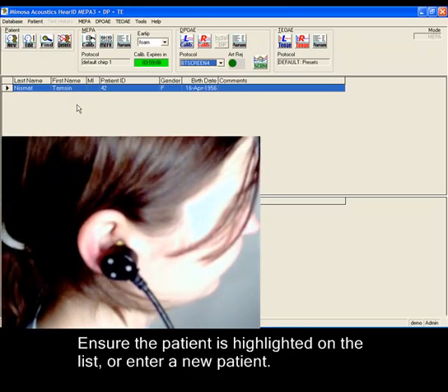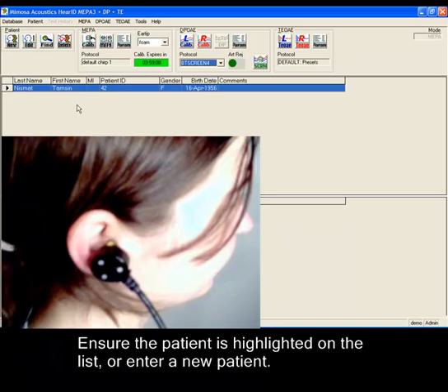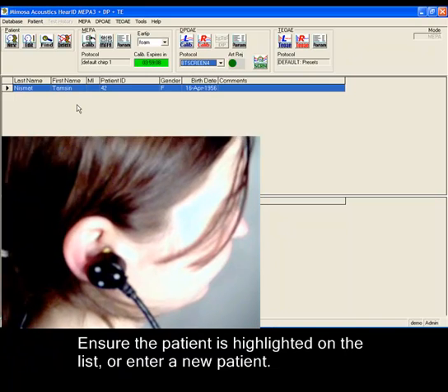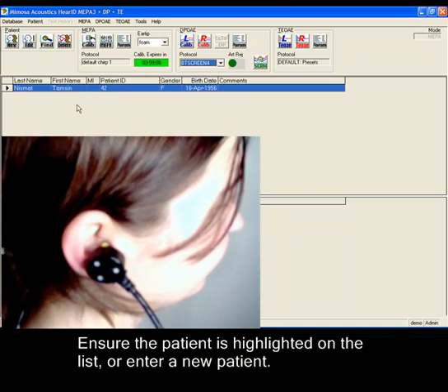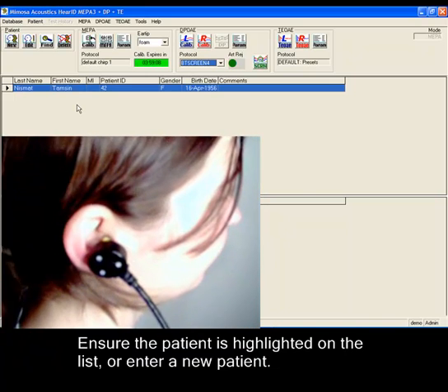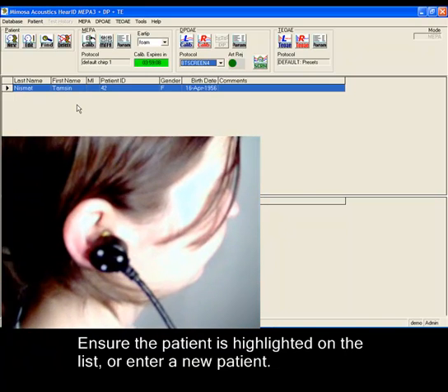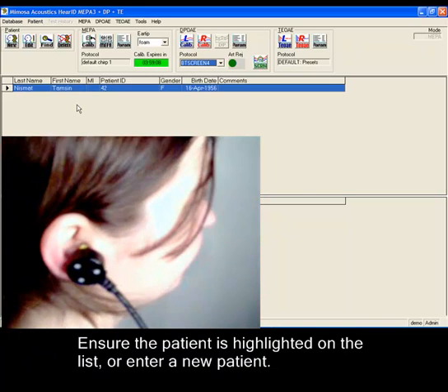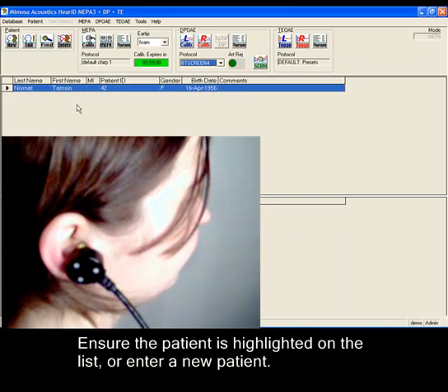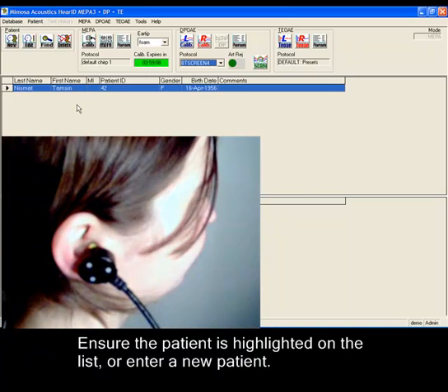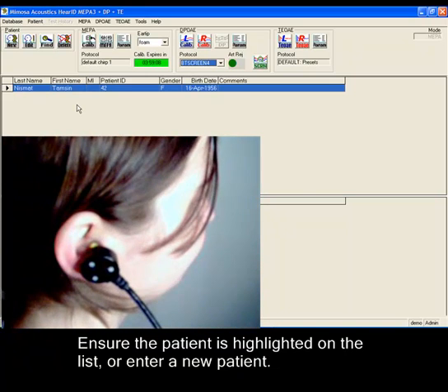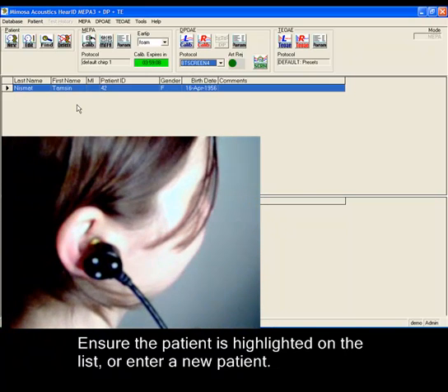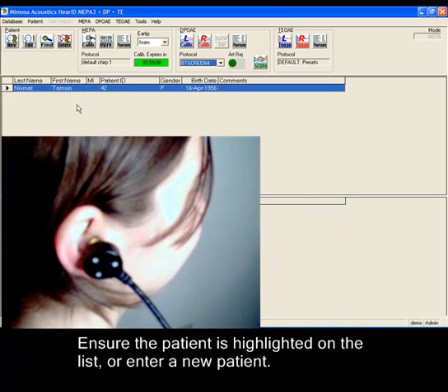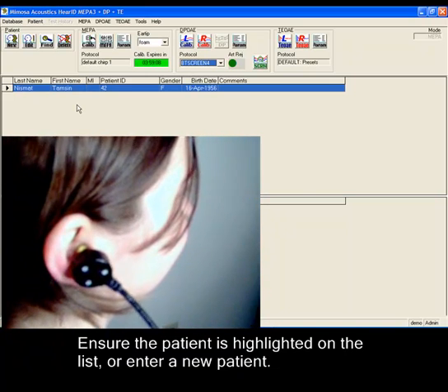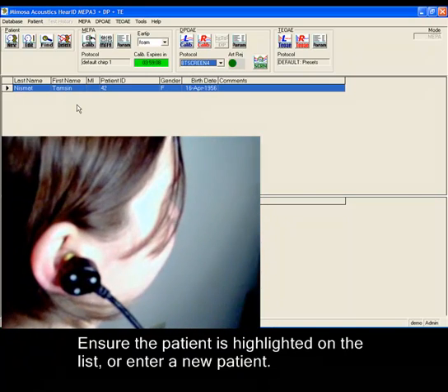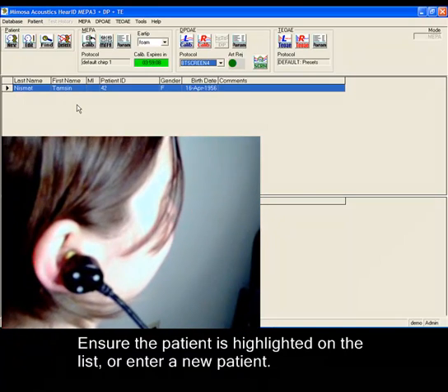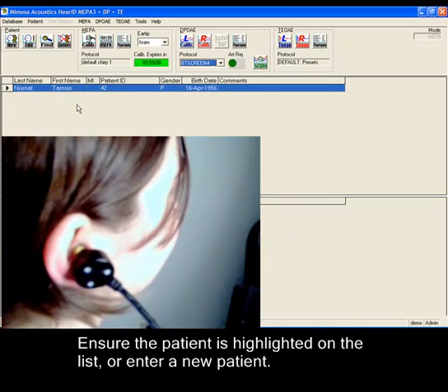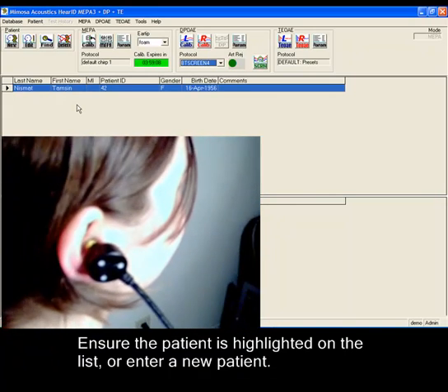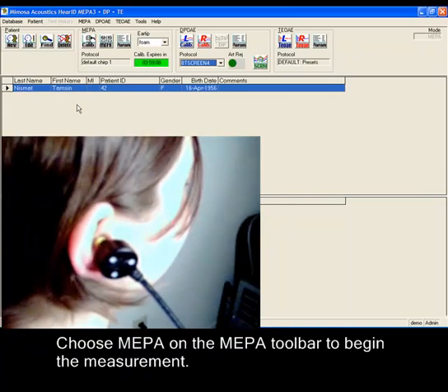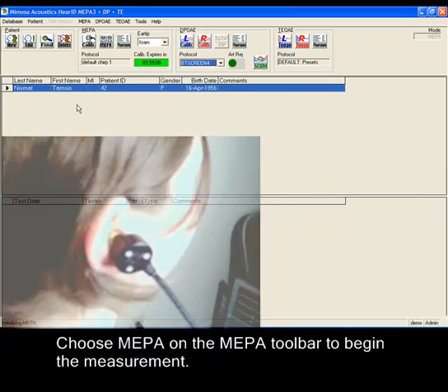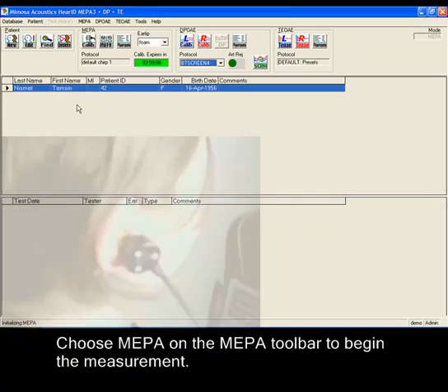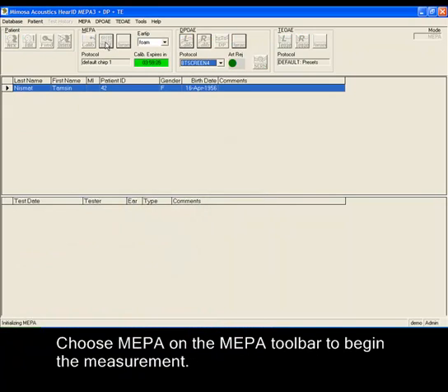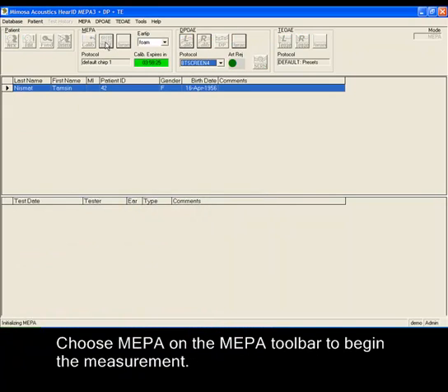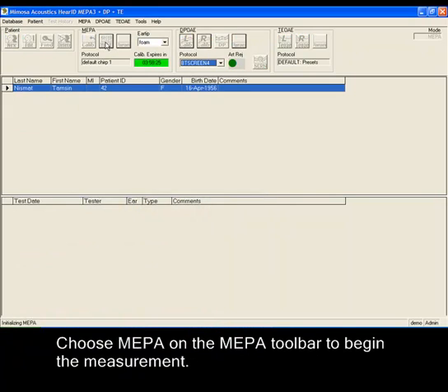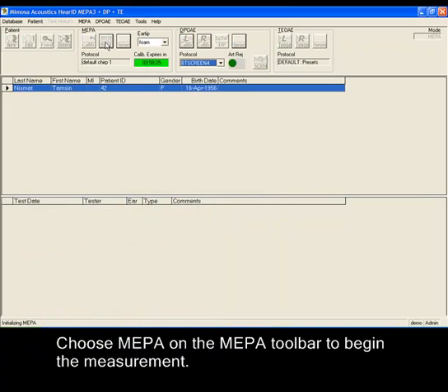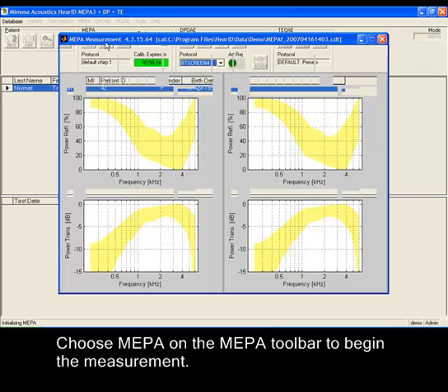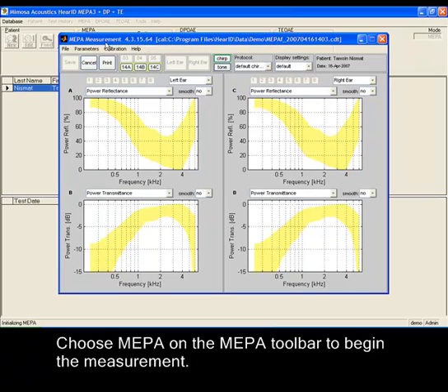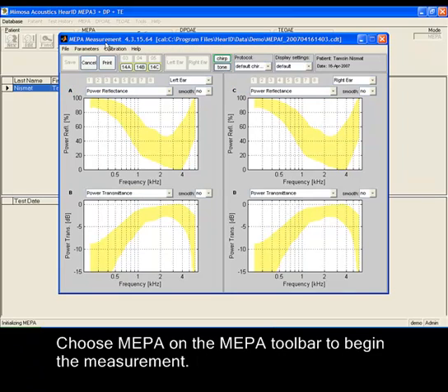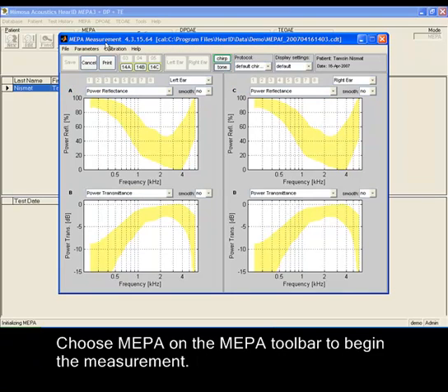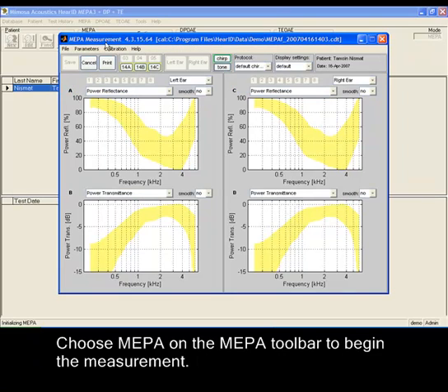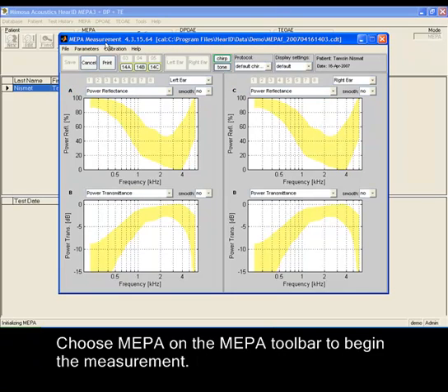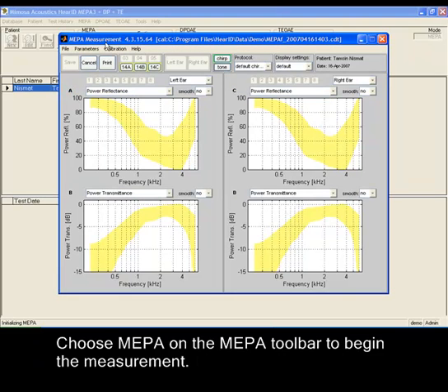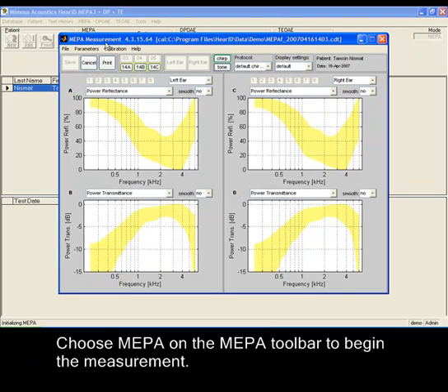Ensure the patient is highlighted on the list or enter a new patient. Then choose MEPA on the MEPA toolbar to begin the measurement.